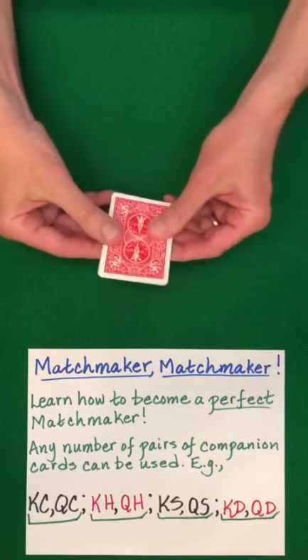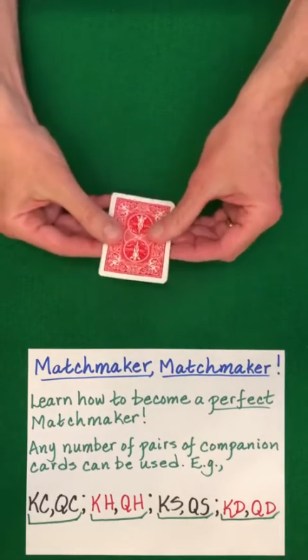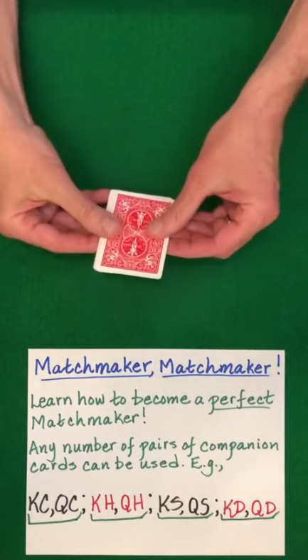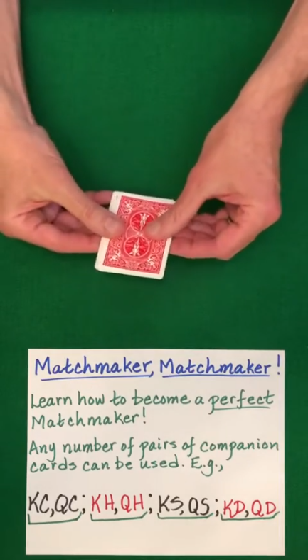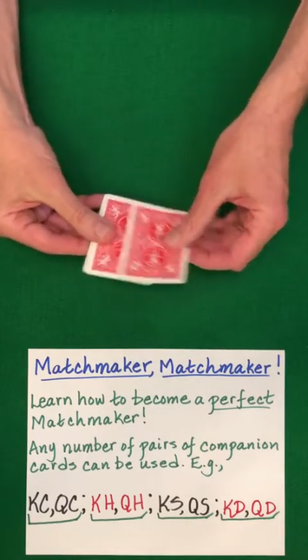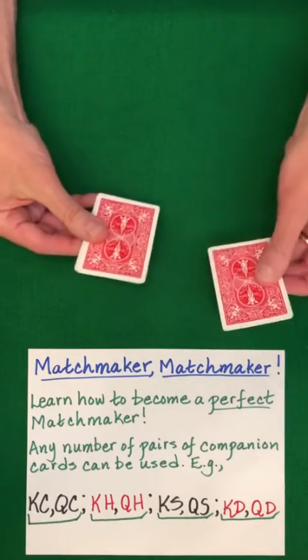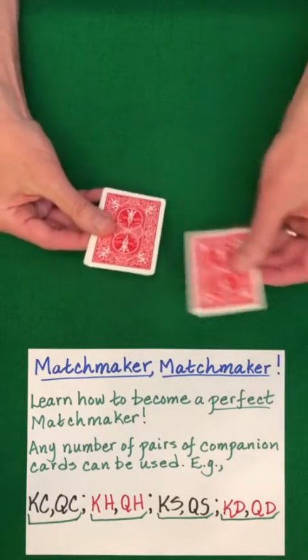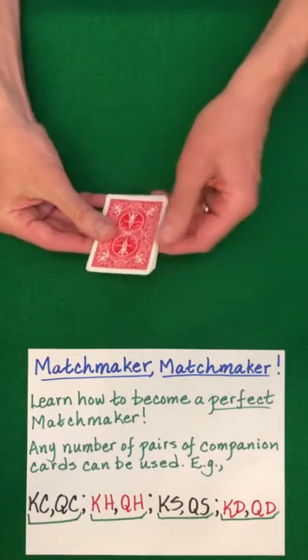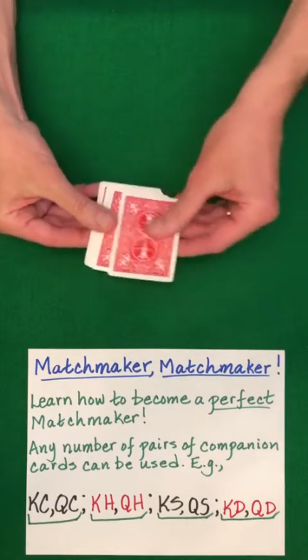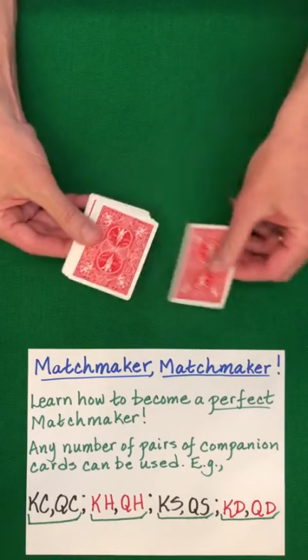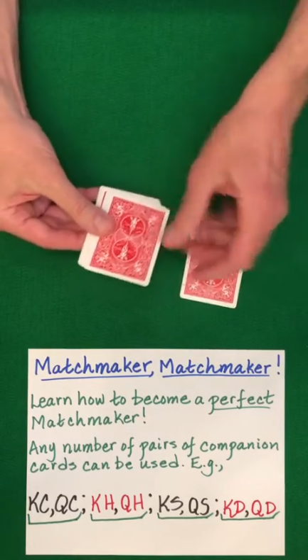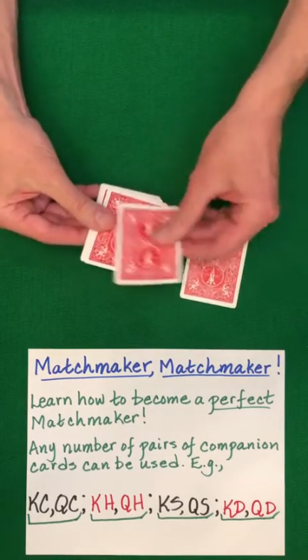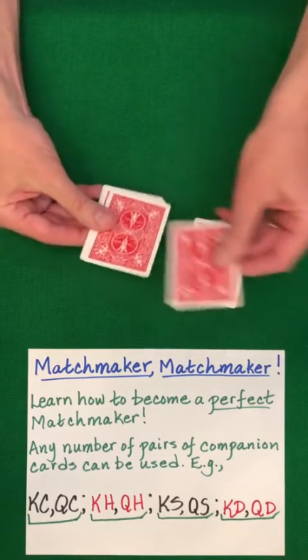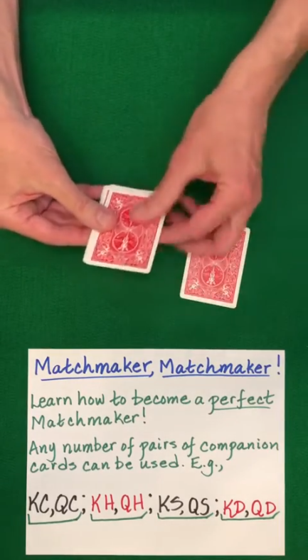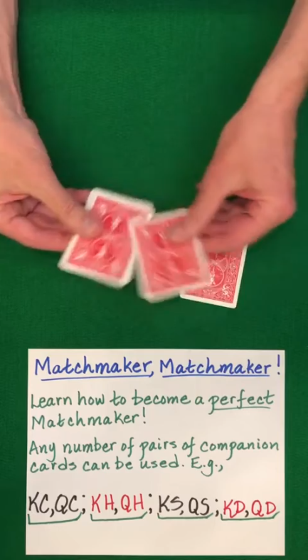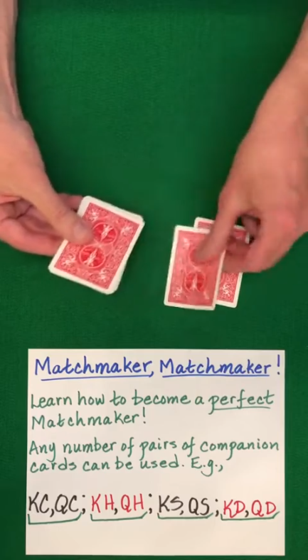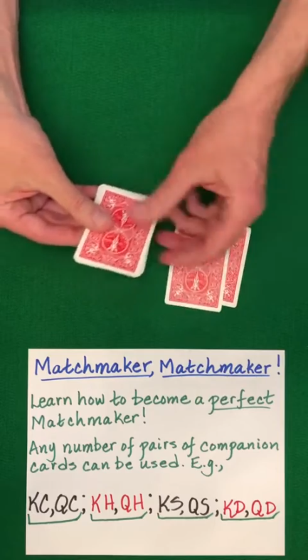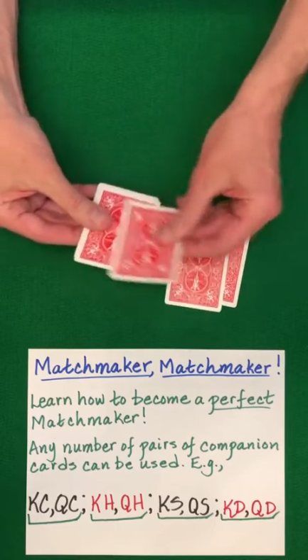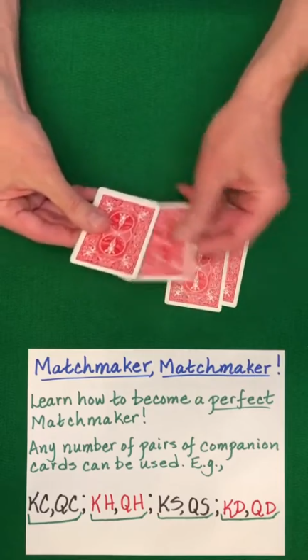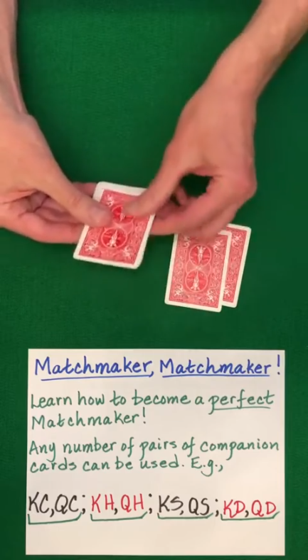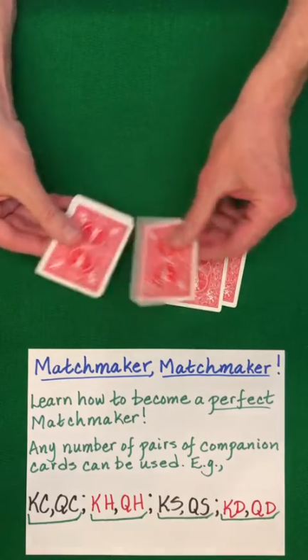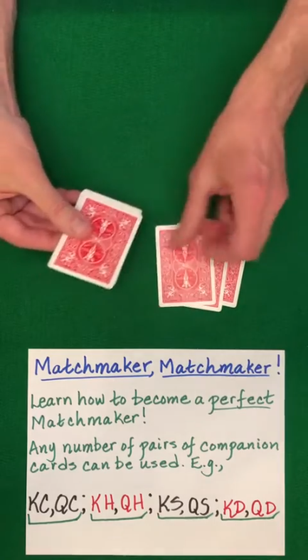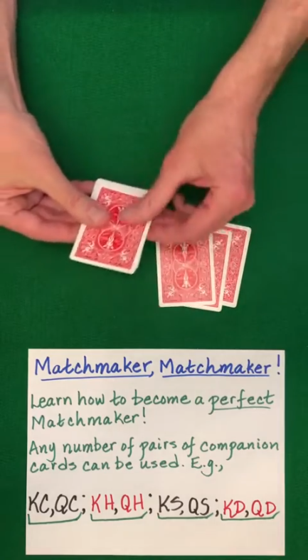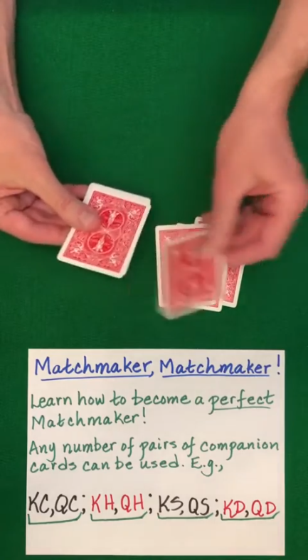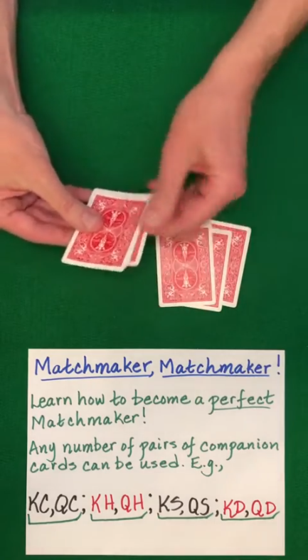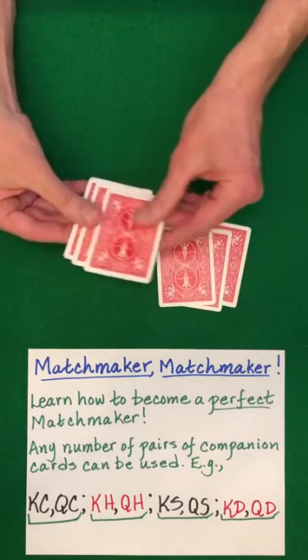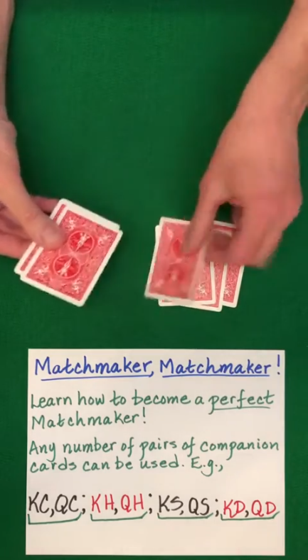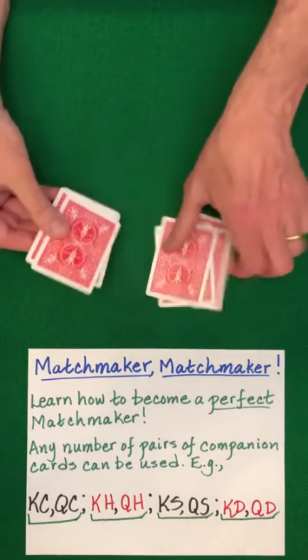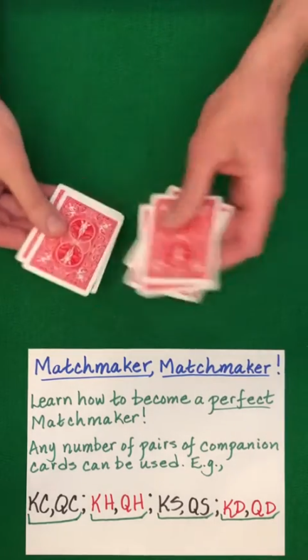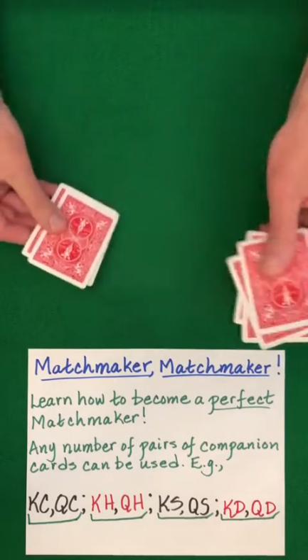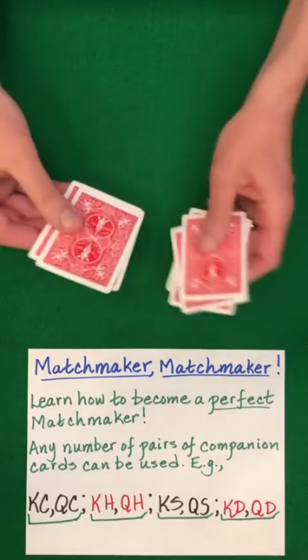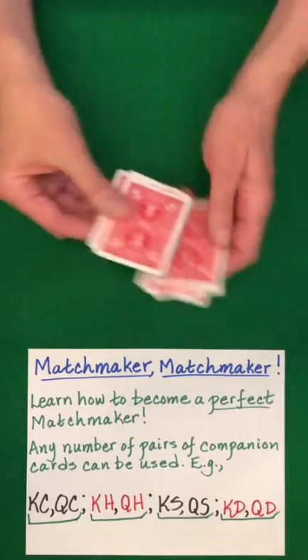Now perform another half under, down, under, down, under, down, under, down with random stacking.